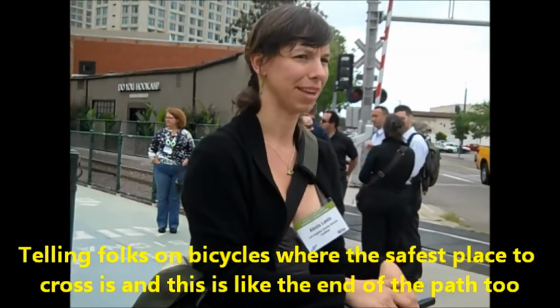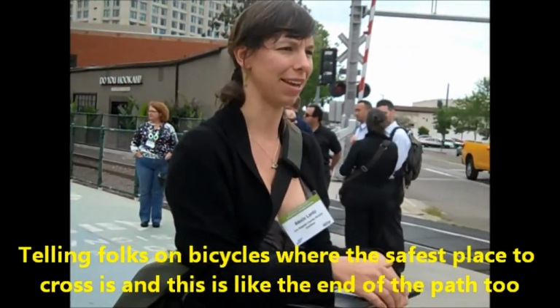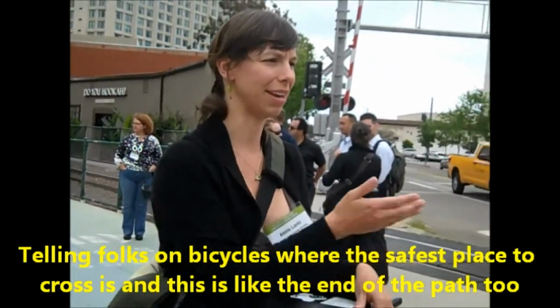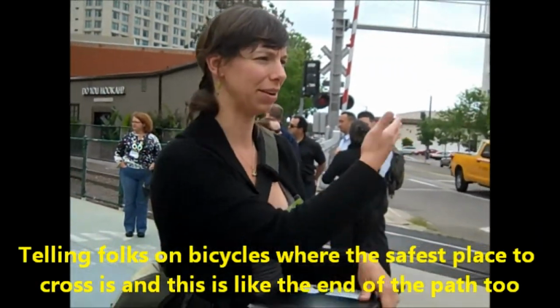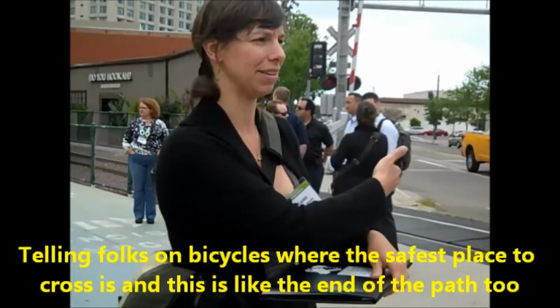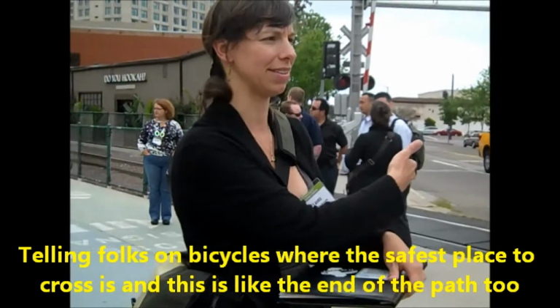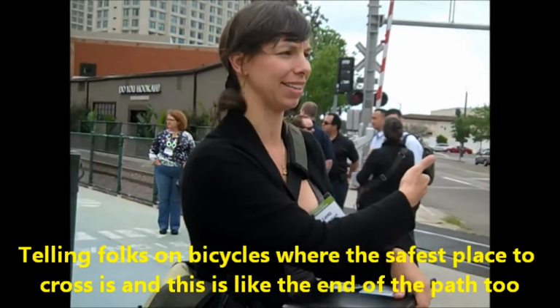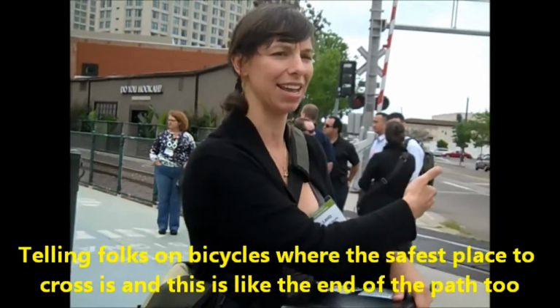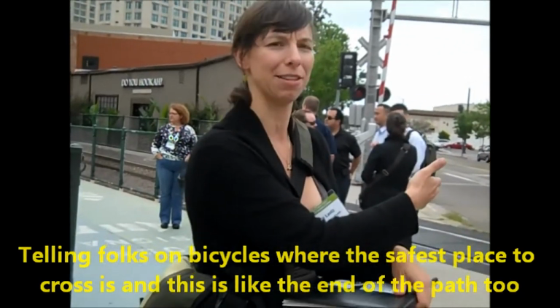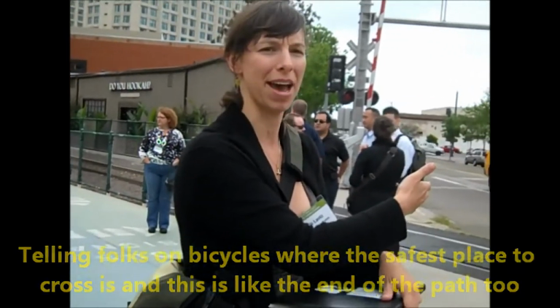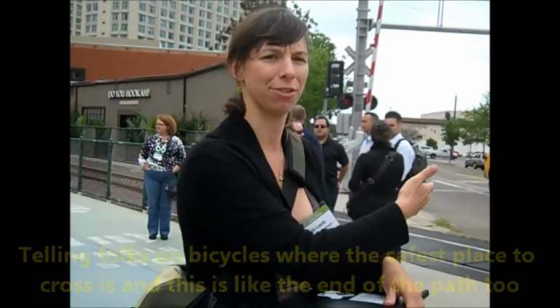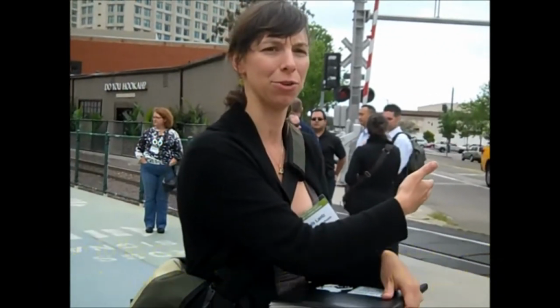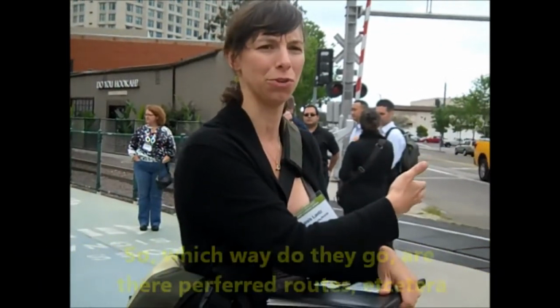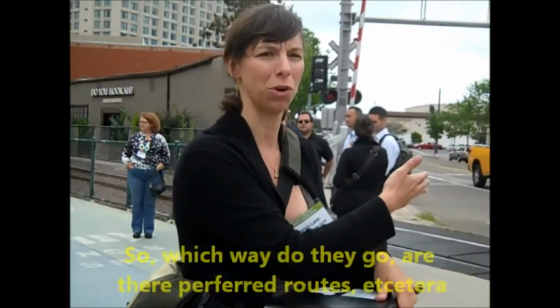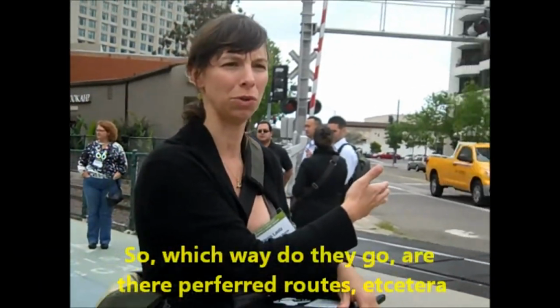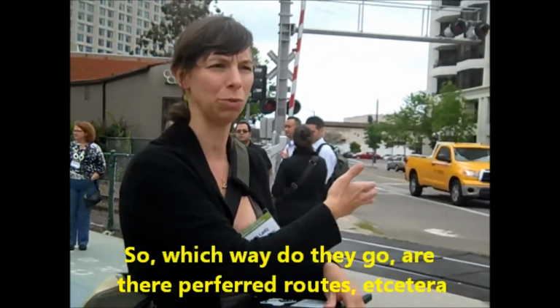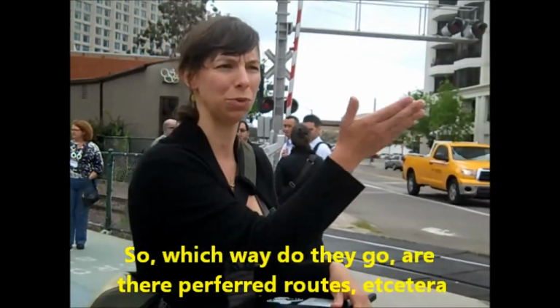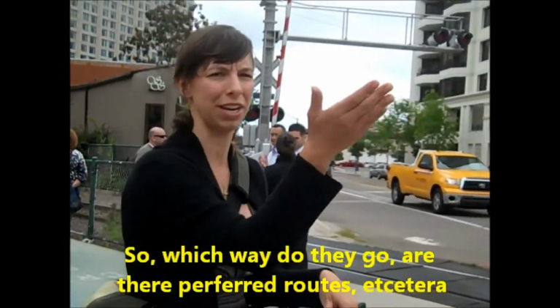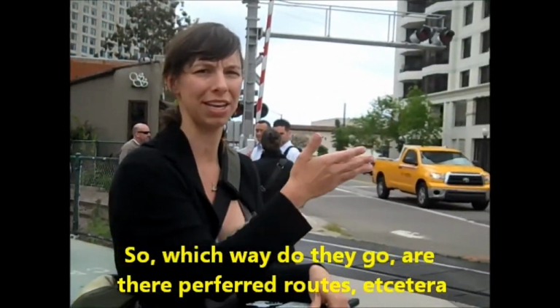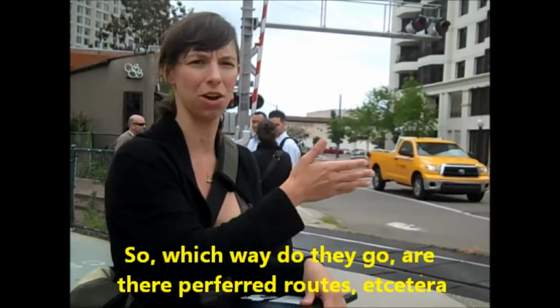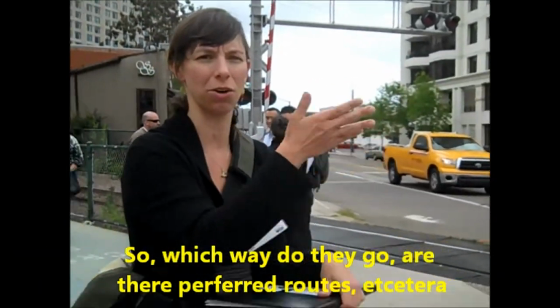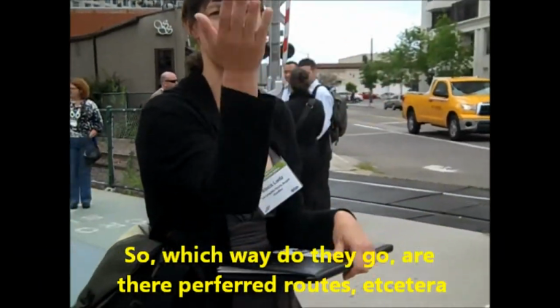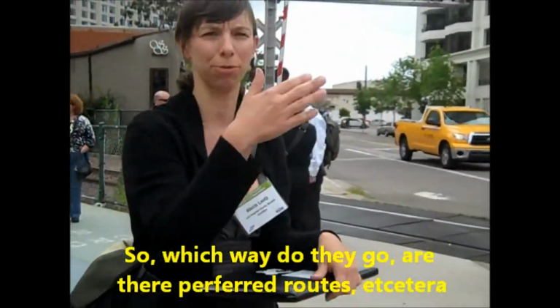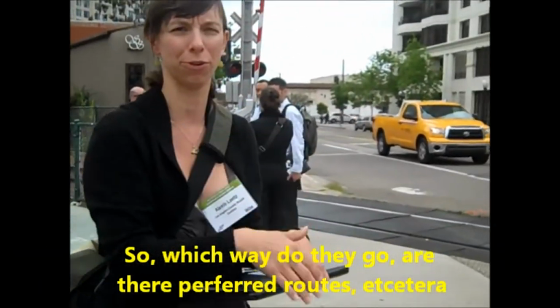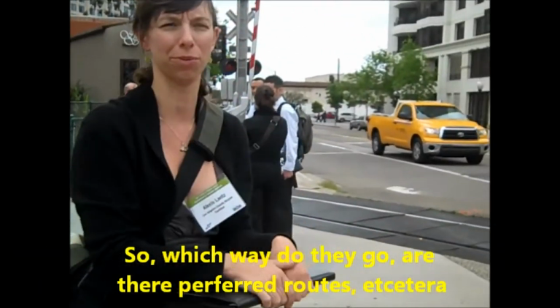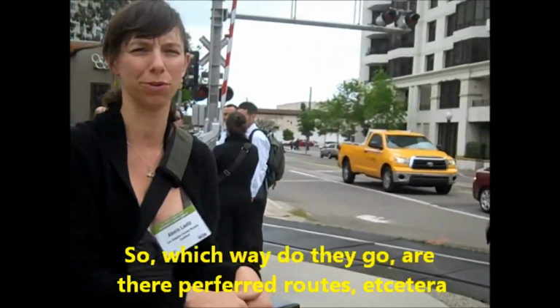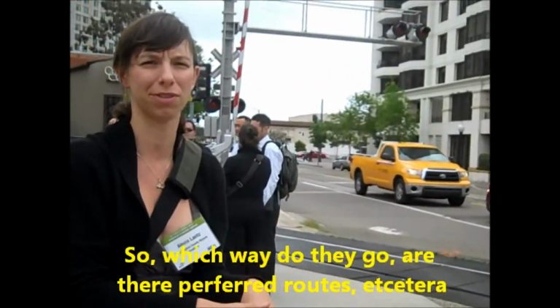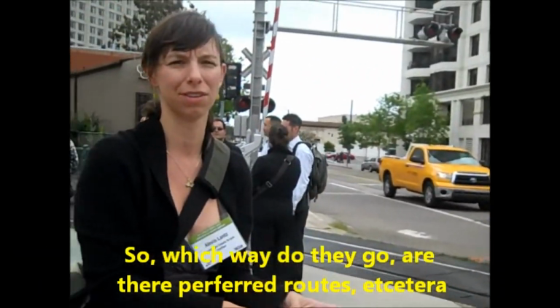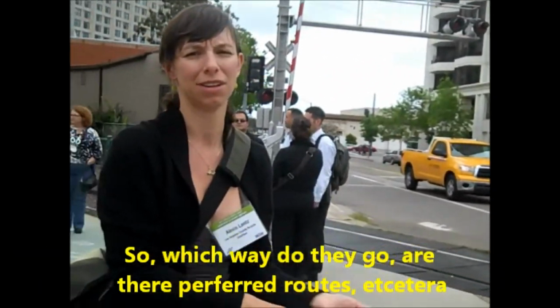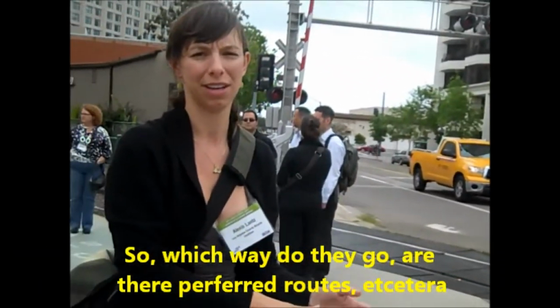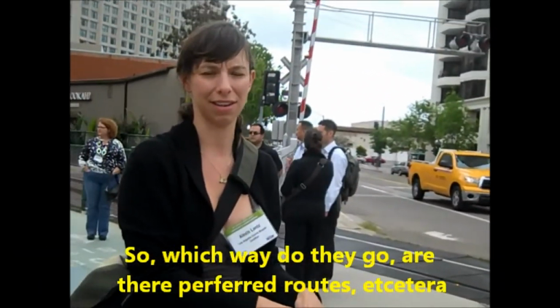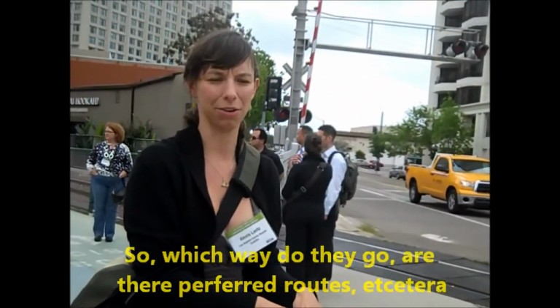This is the end of the path too, so which way do cyclists go? Are there preferred routes?